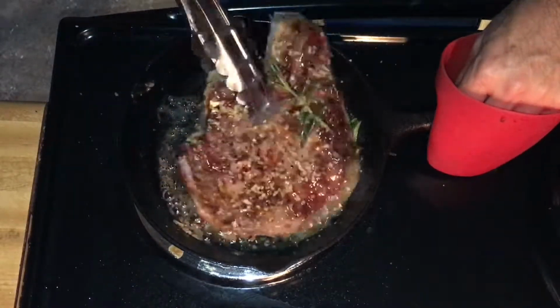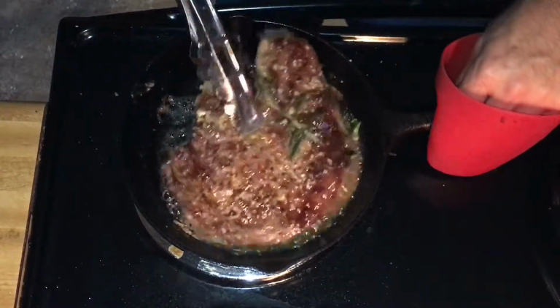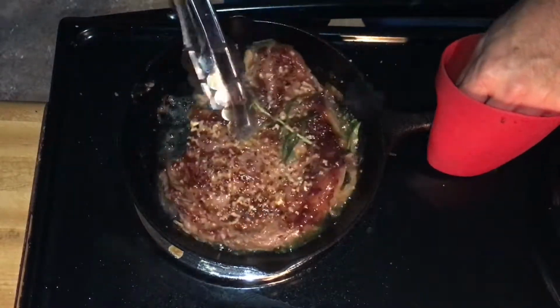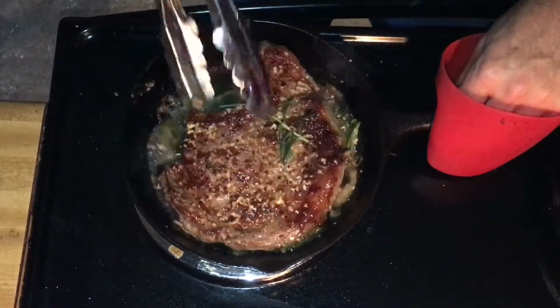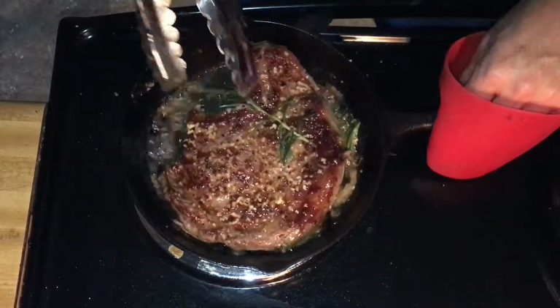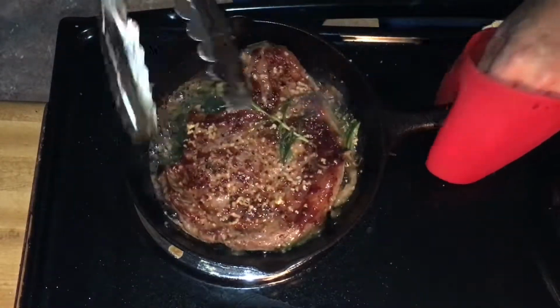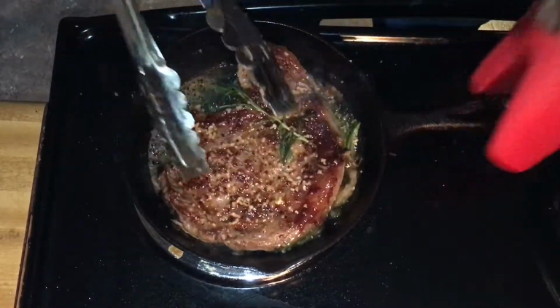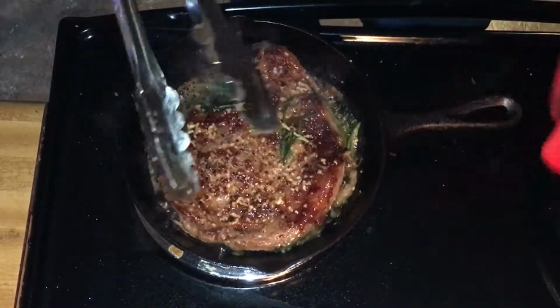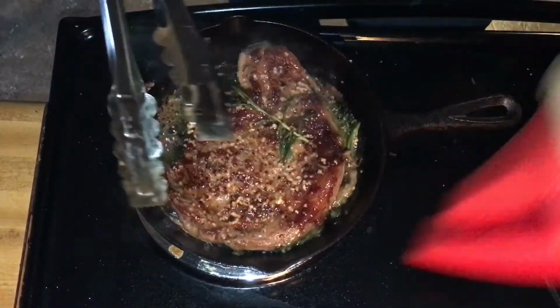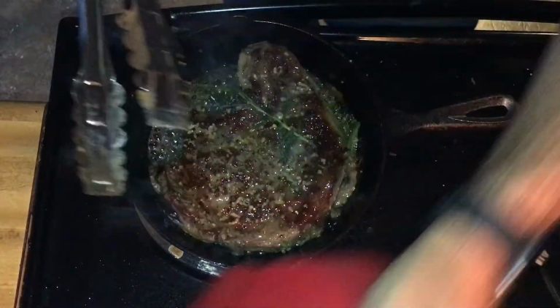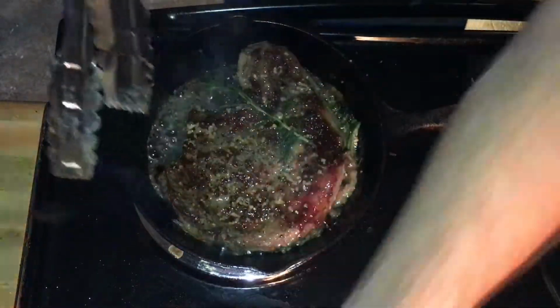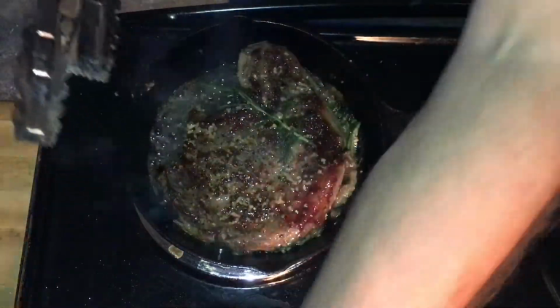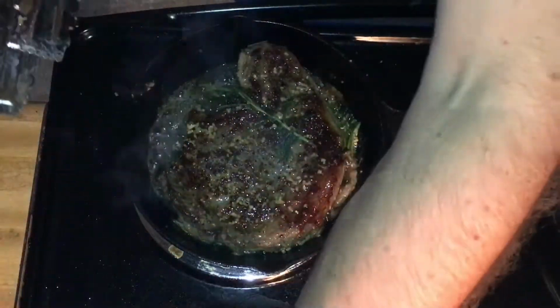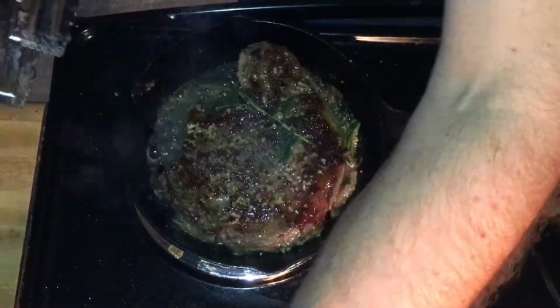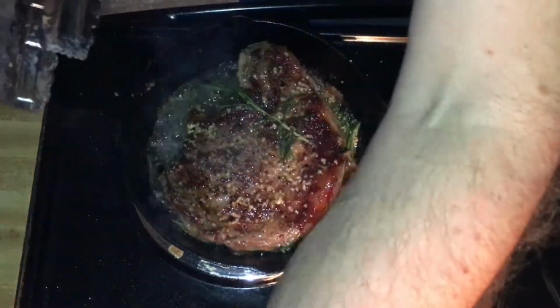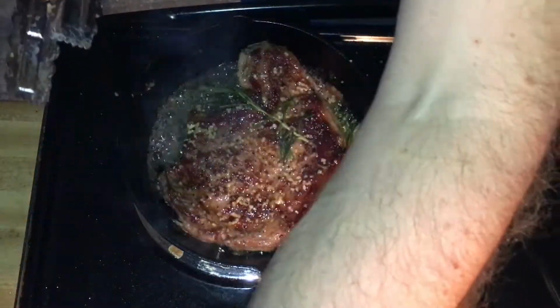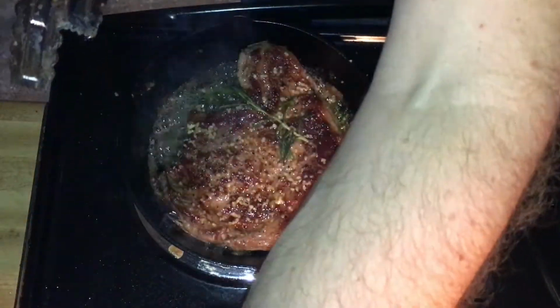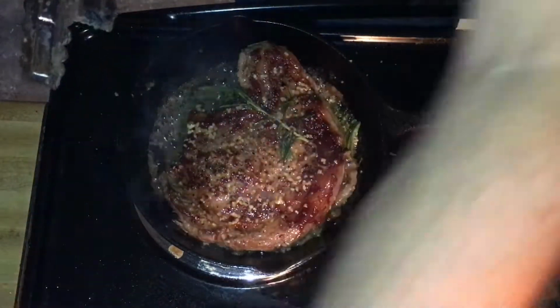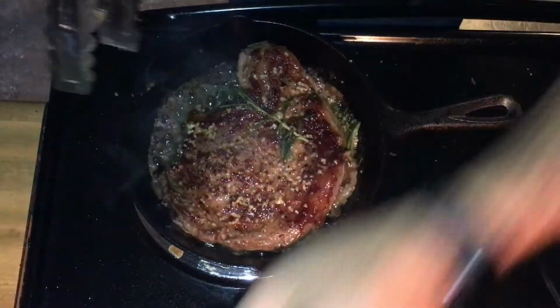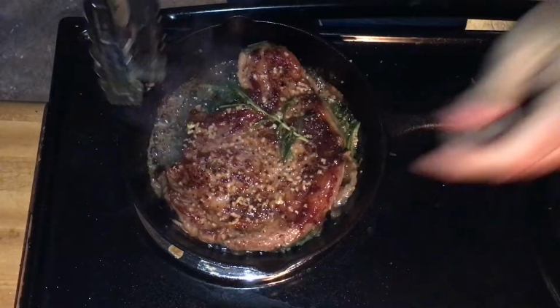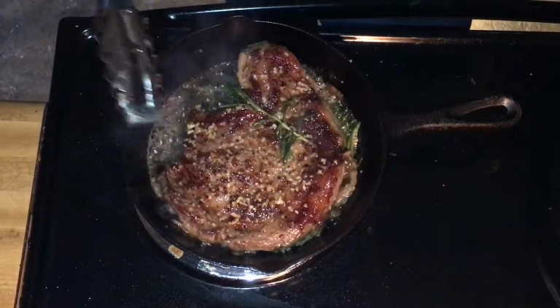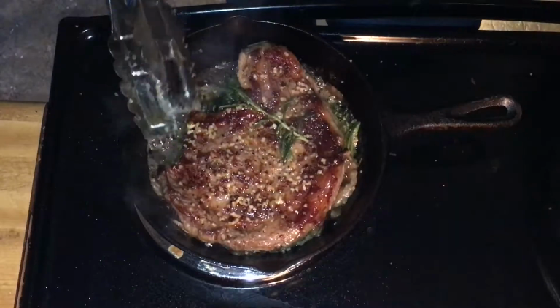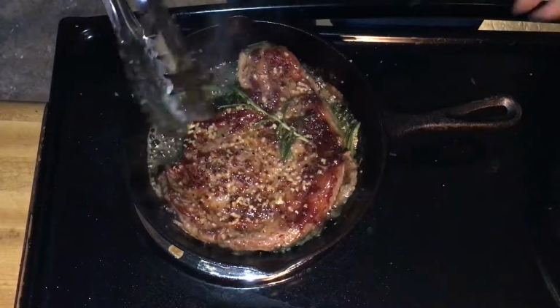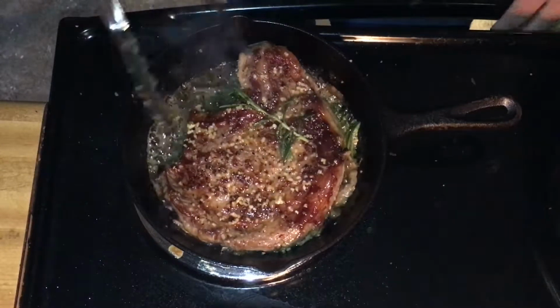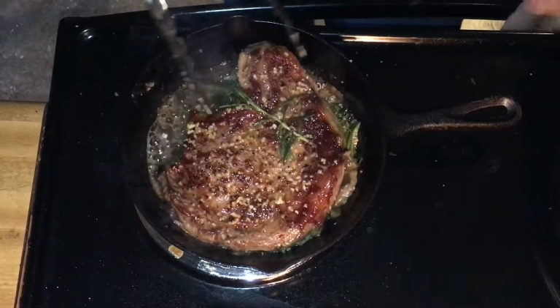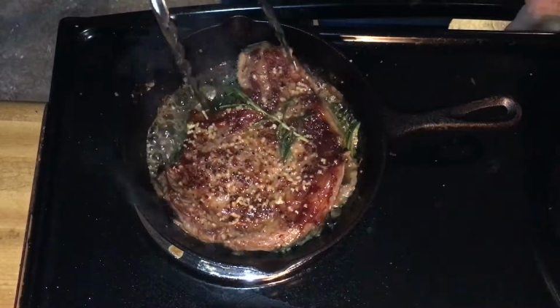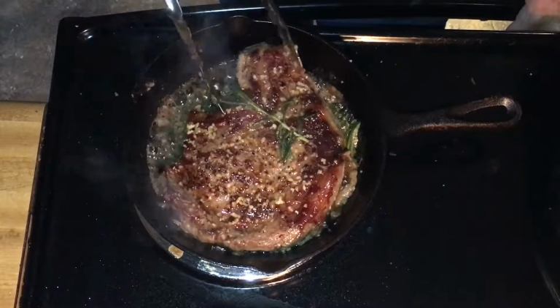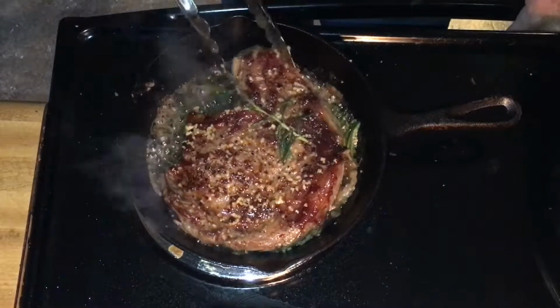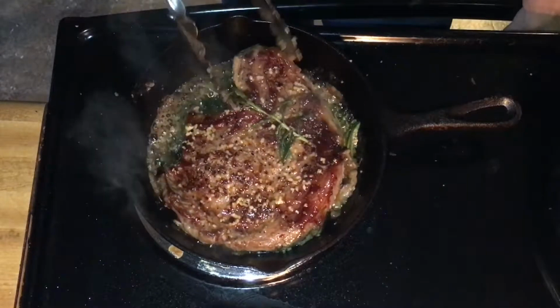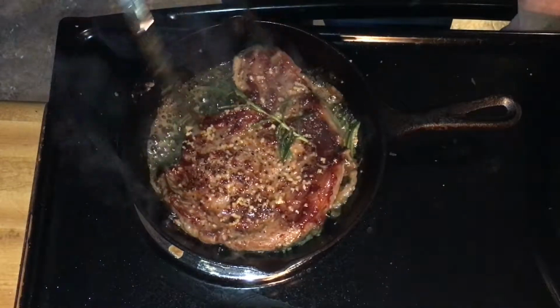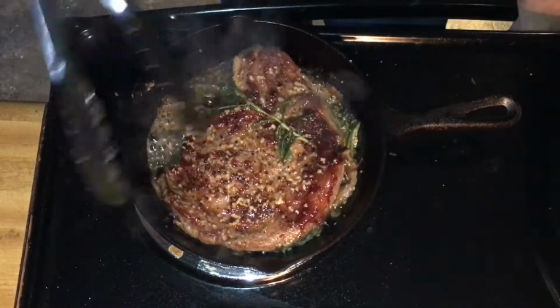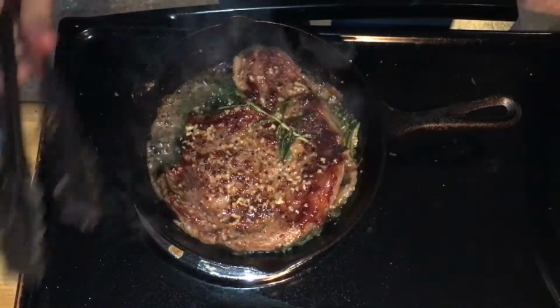It needs a little bit more time on this side. Crank up the heat, get it good and hot — it might not have been hot enough.